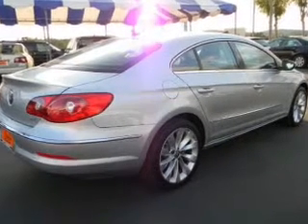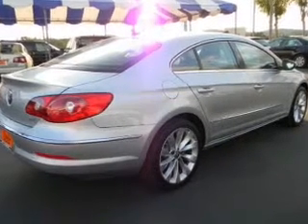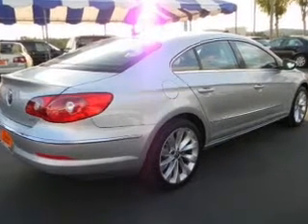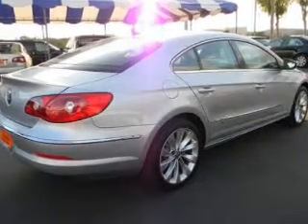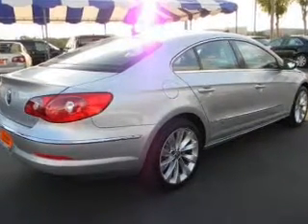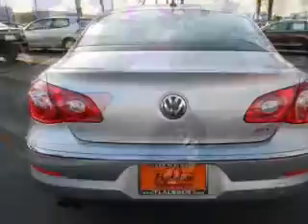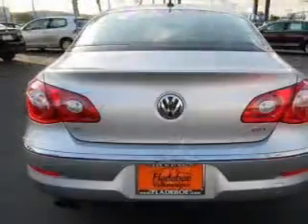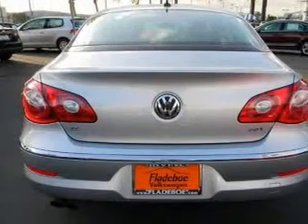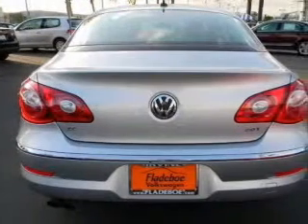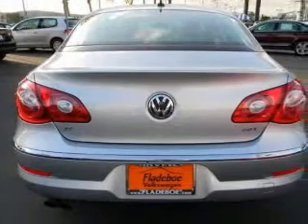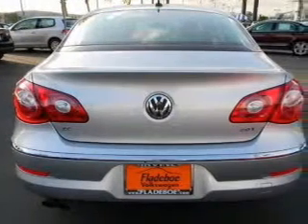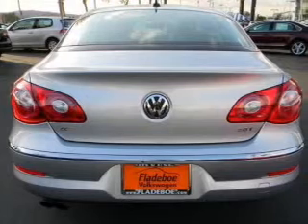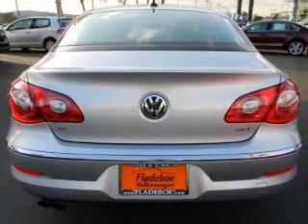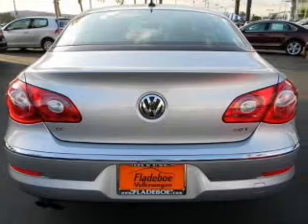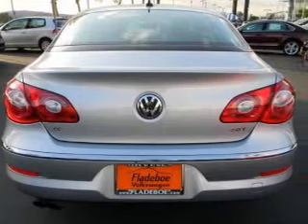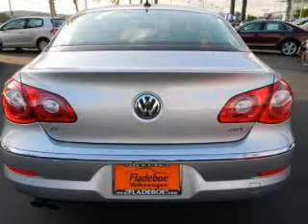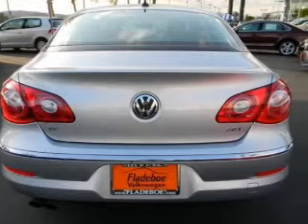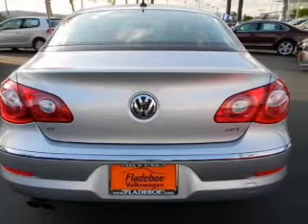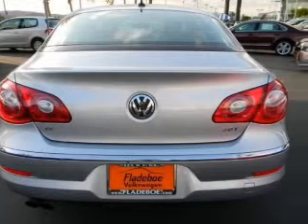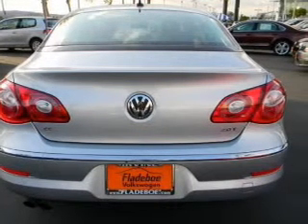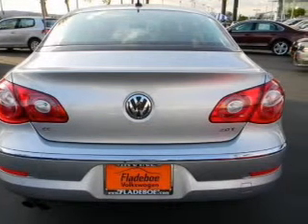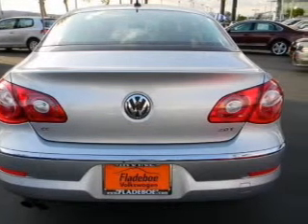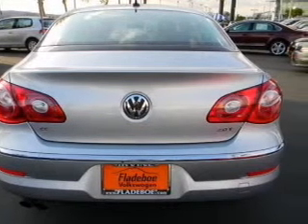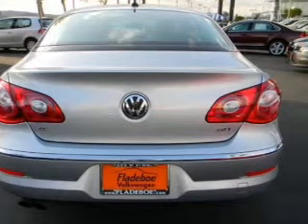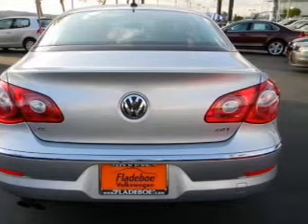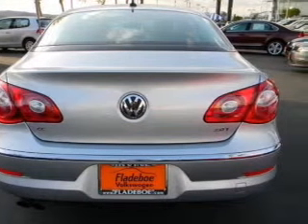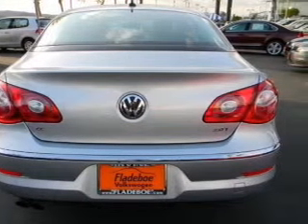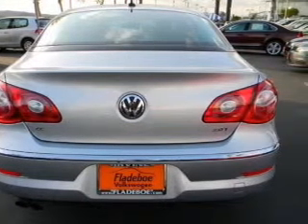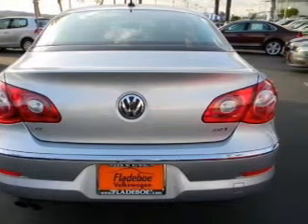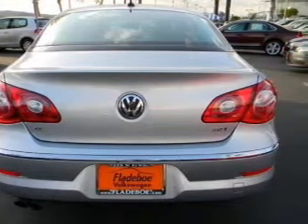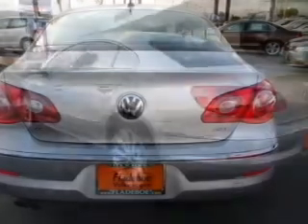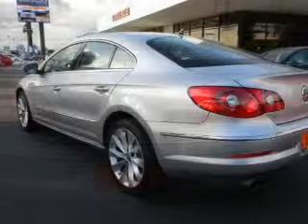Power and reliability are a great combination — this vehicle has both. Our website offers more information on all of our vehicles. Call us today to start test driving.